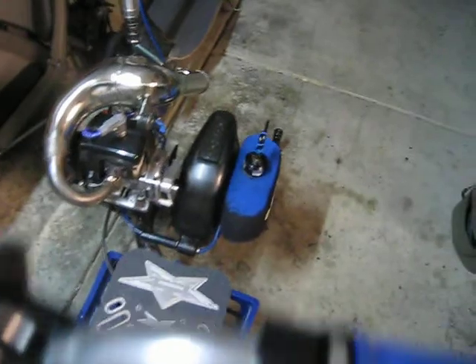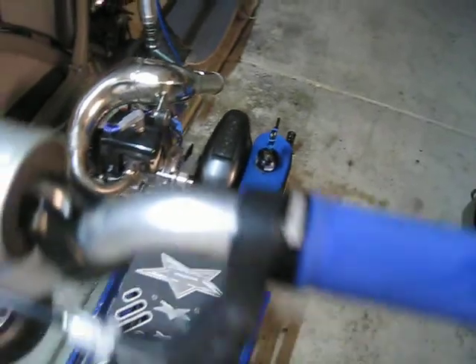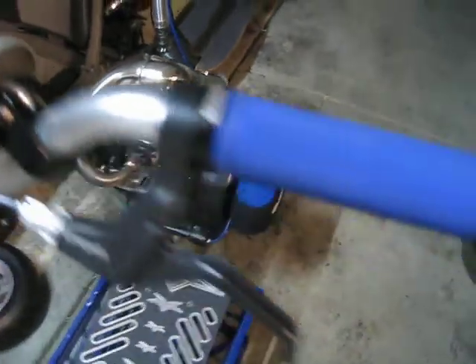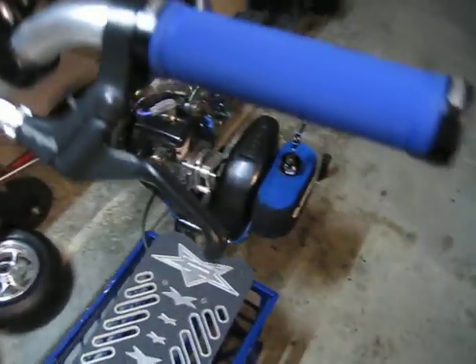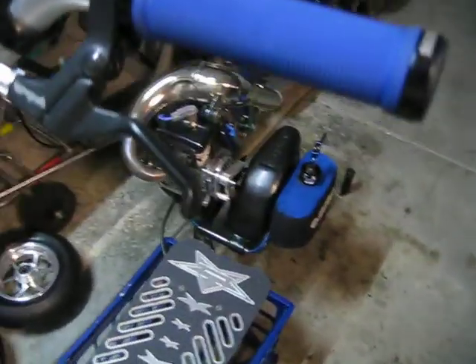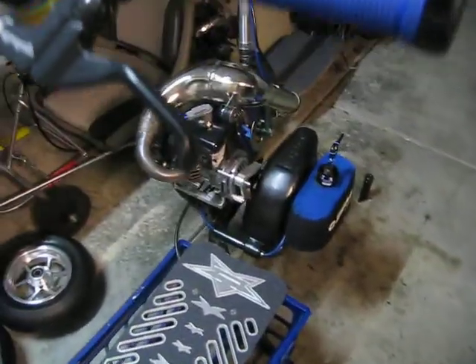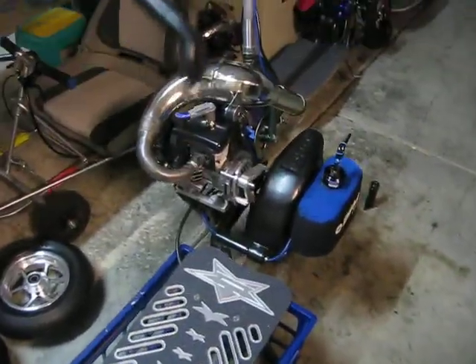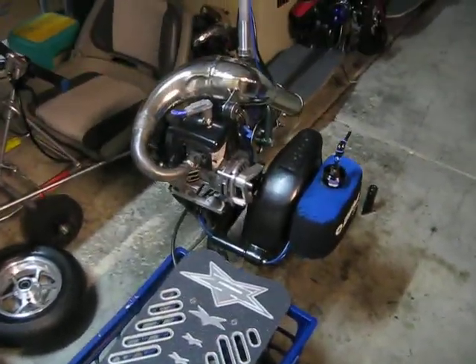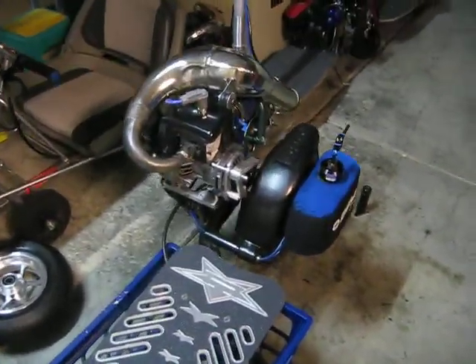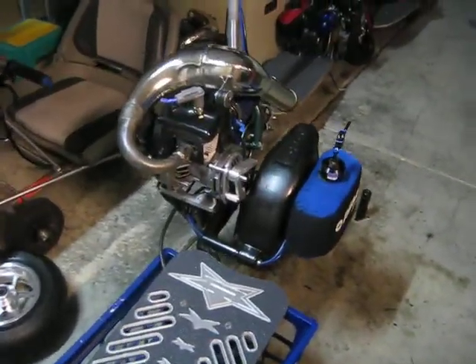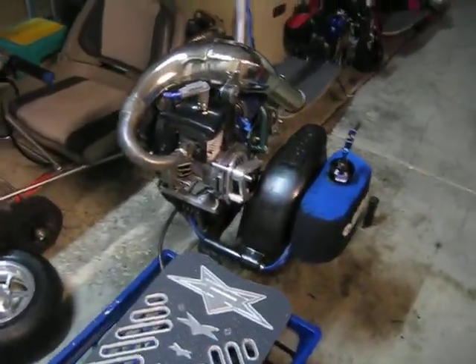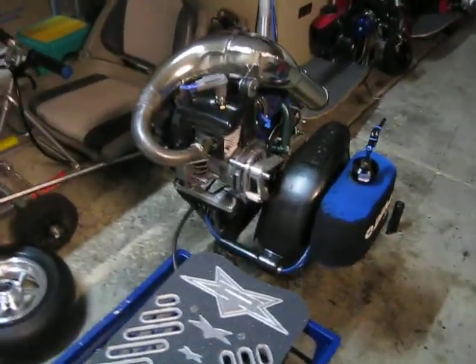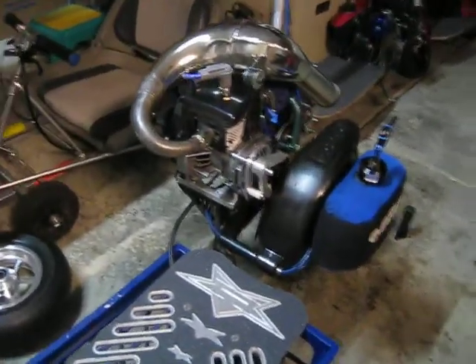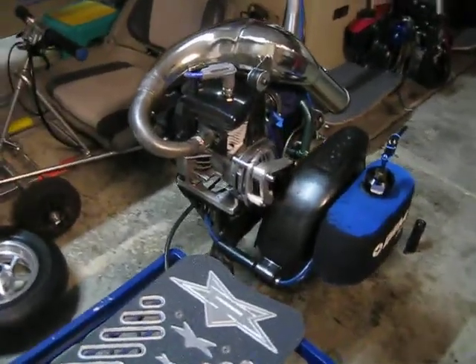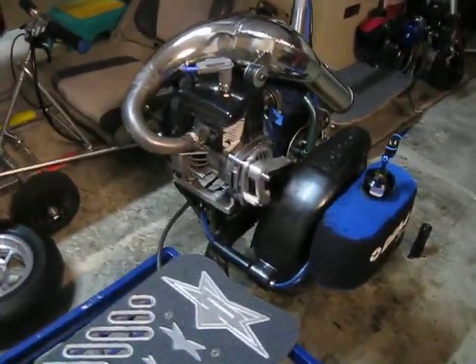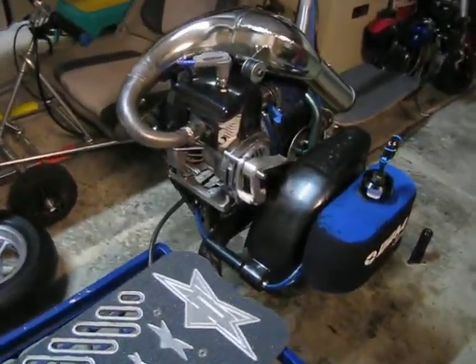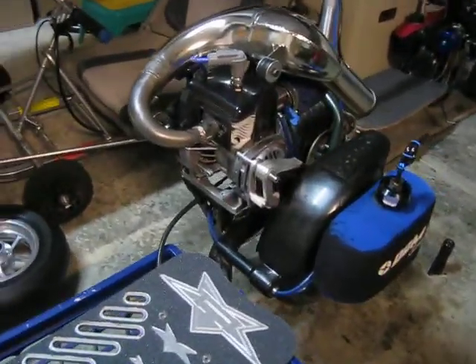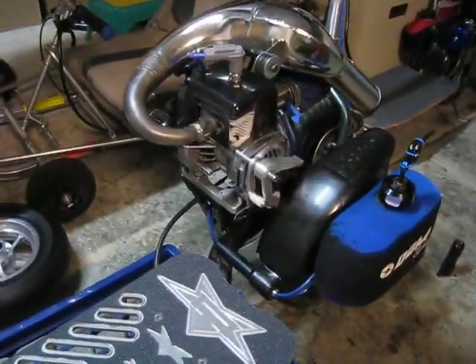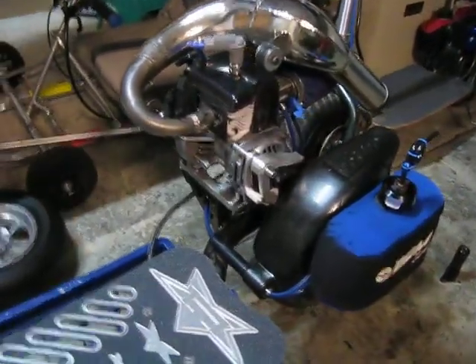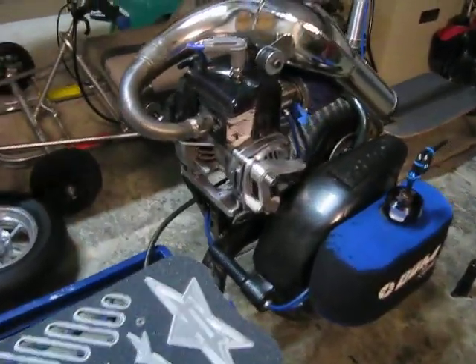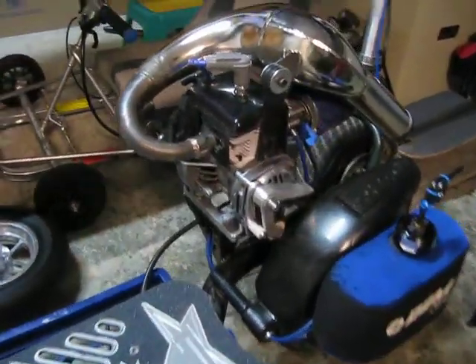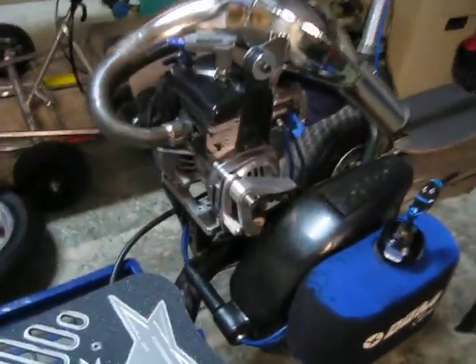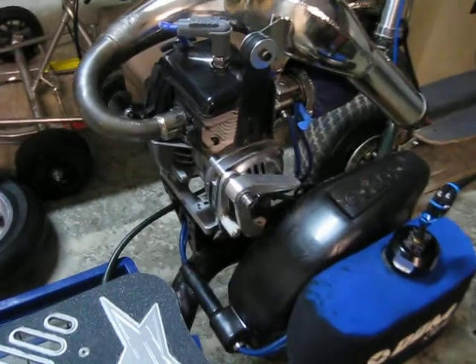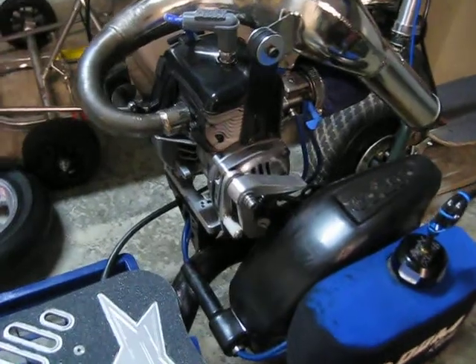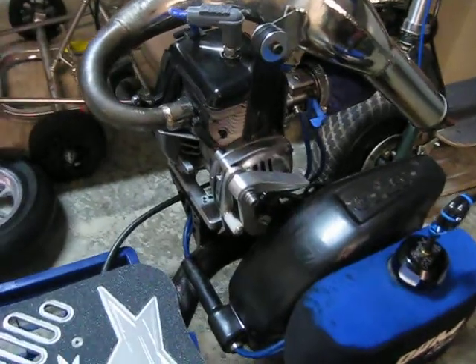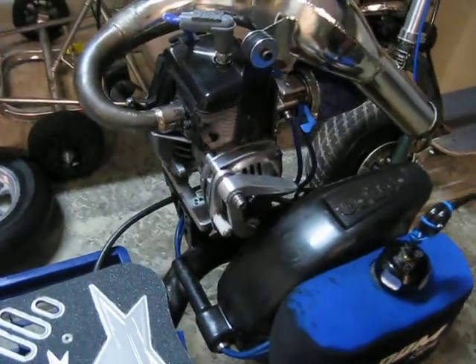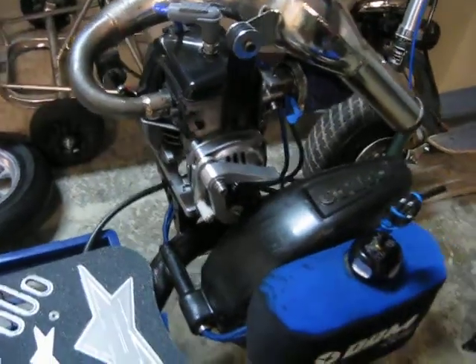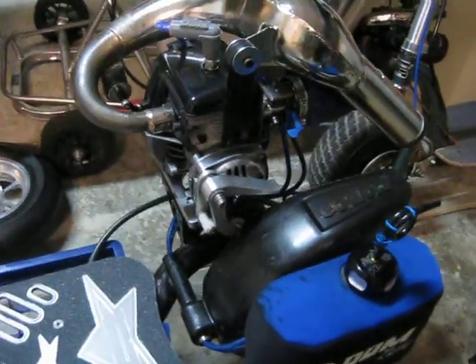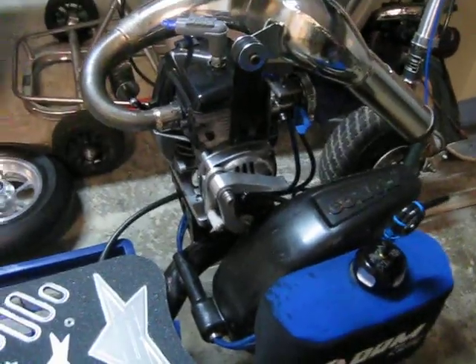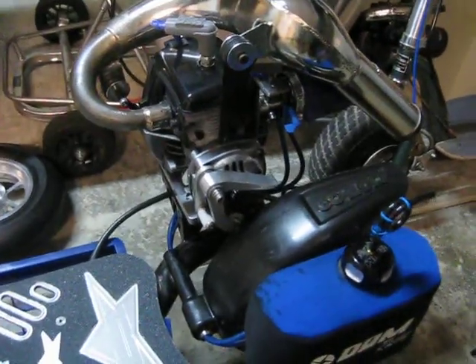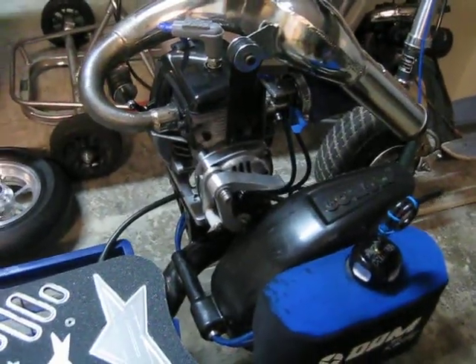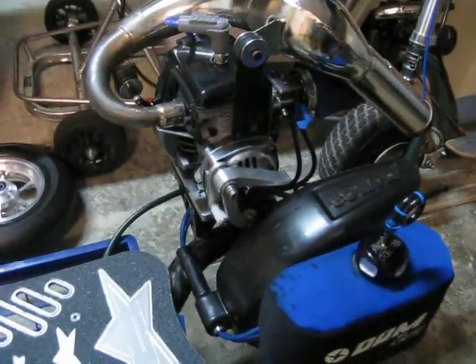It does about 45 miles an hour with me on it. I might think about getting it ported soon.